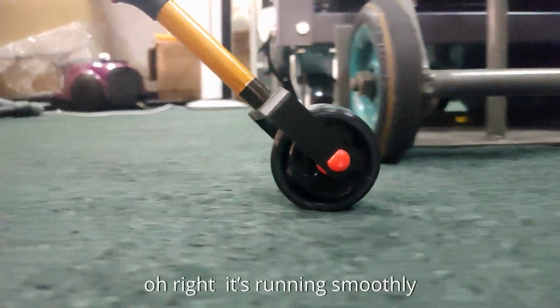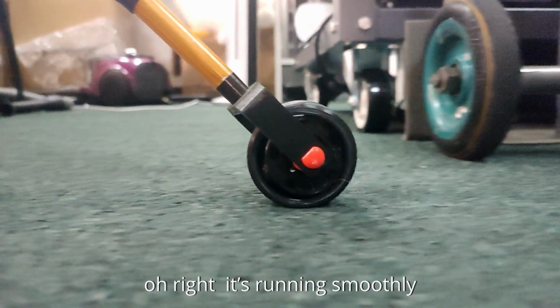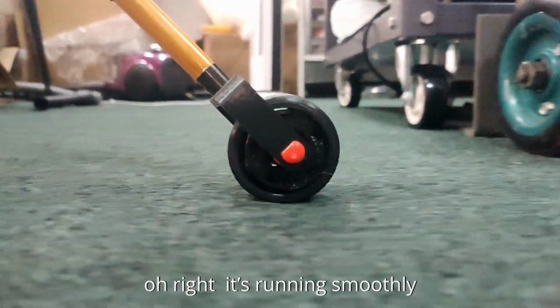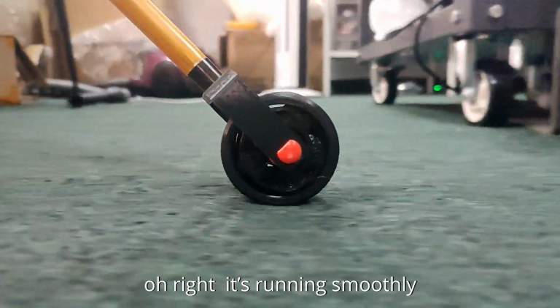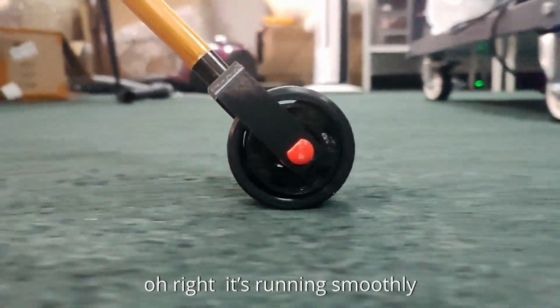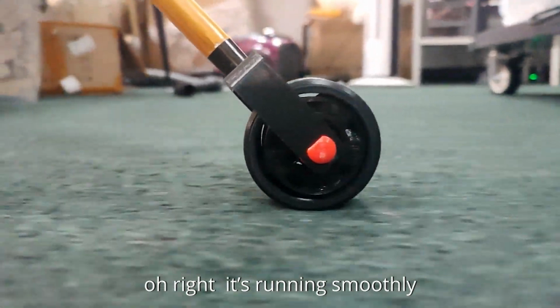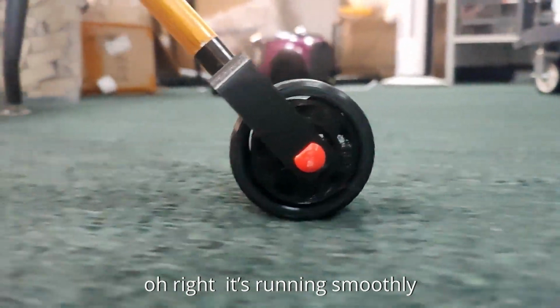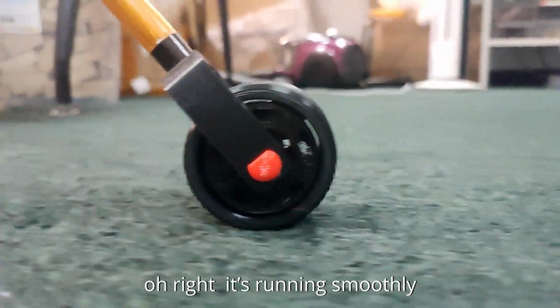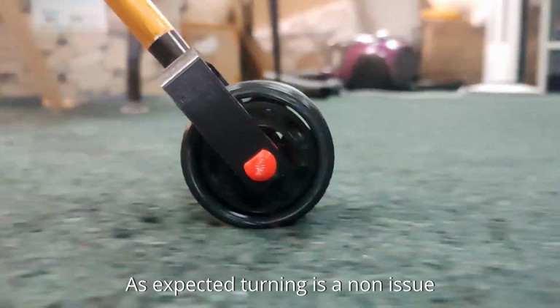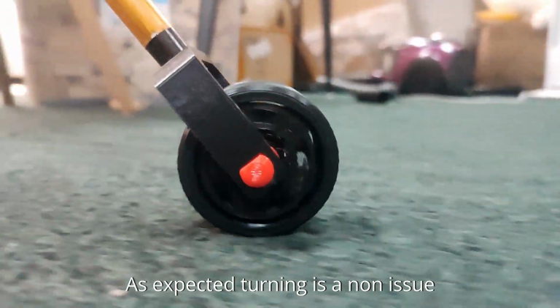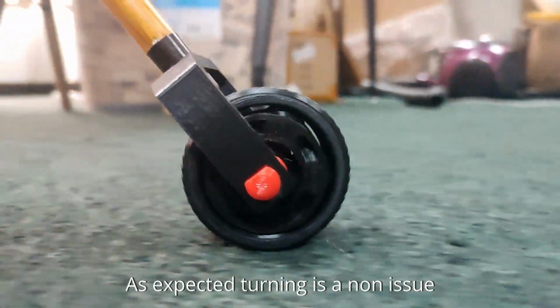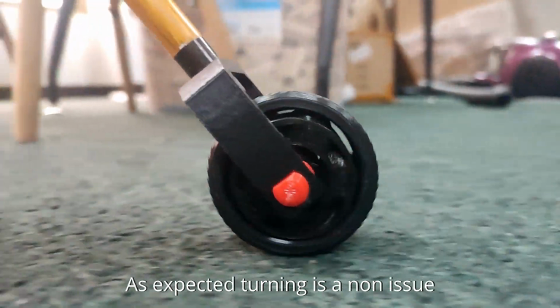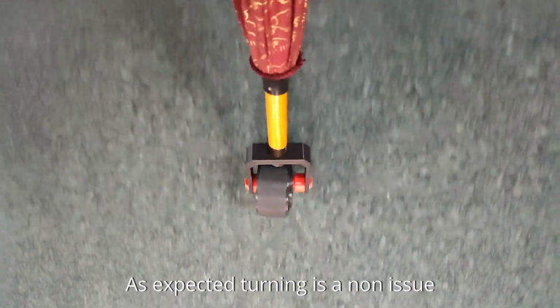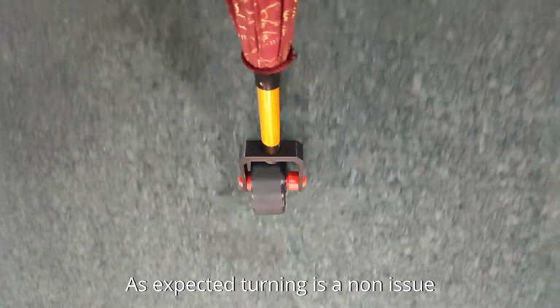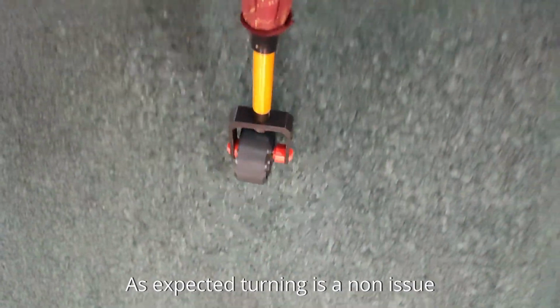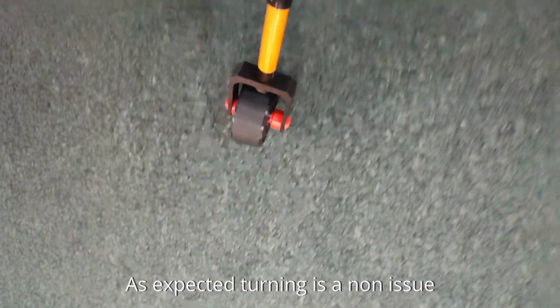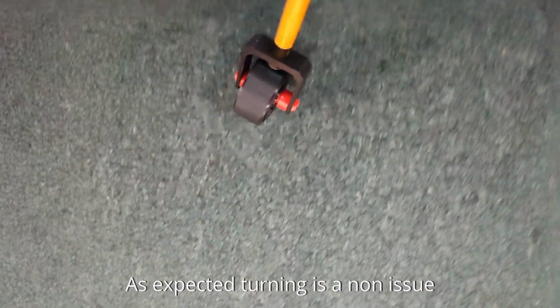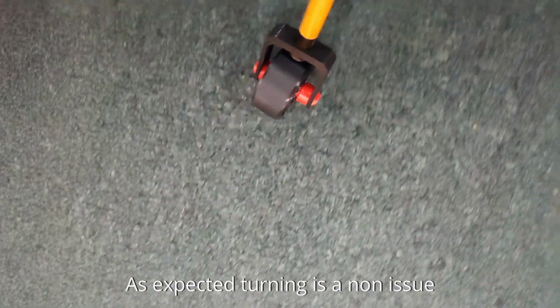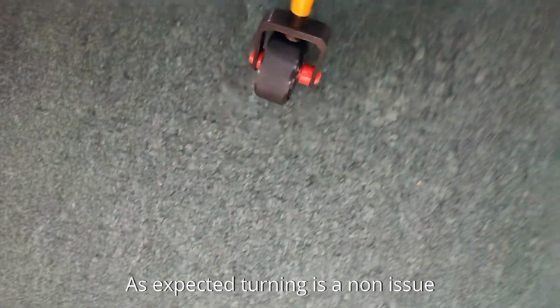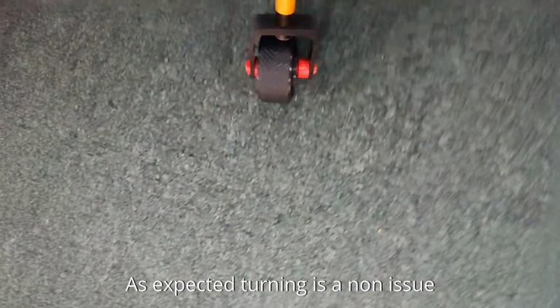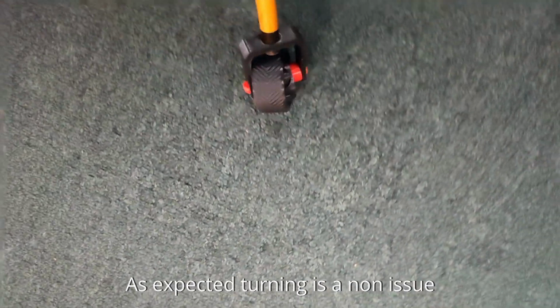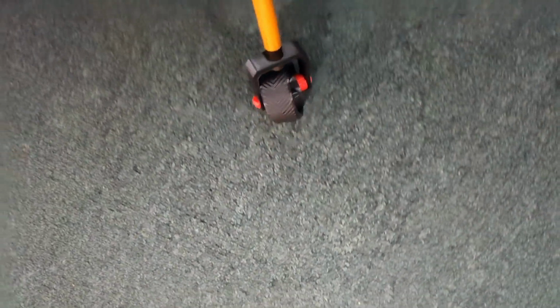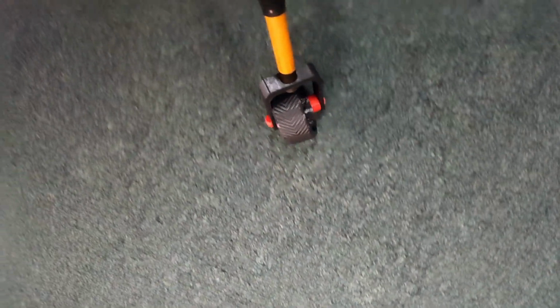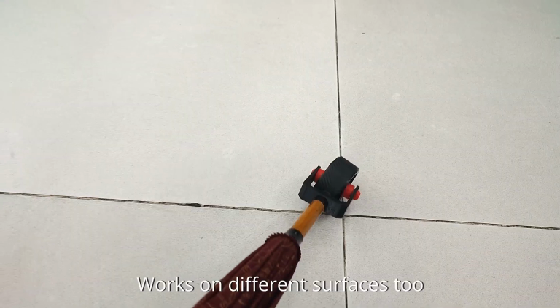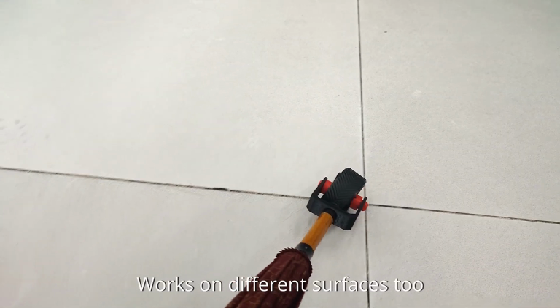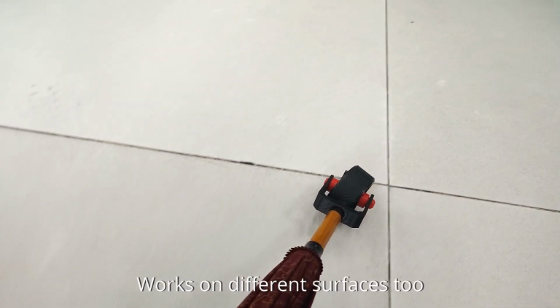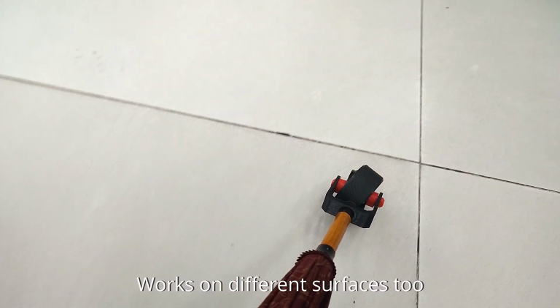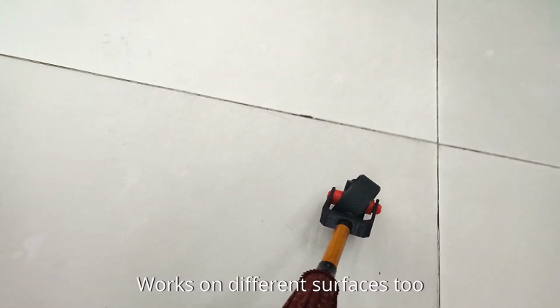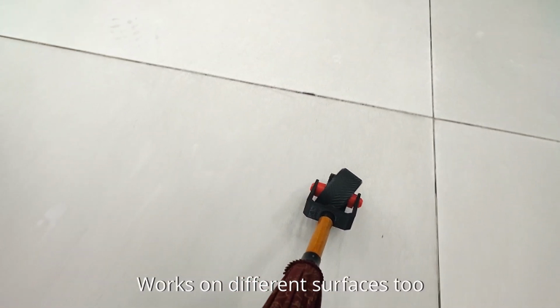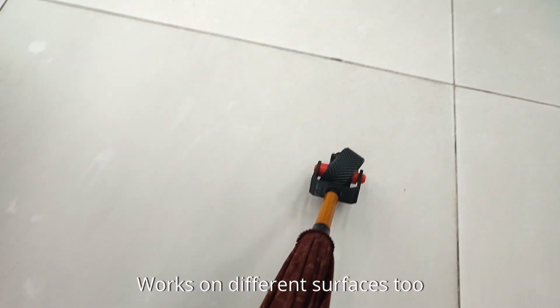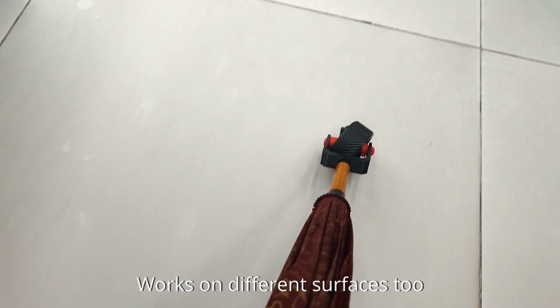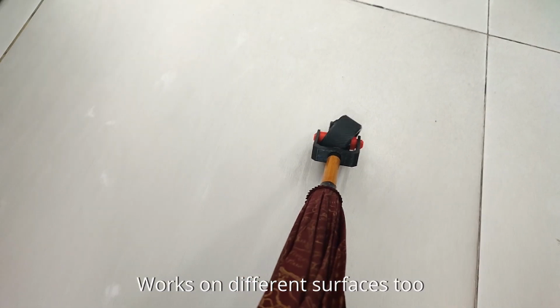Alright, it's running smoothly. As expected, turning is a non-issue. Works on different surfaces too.